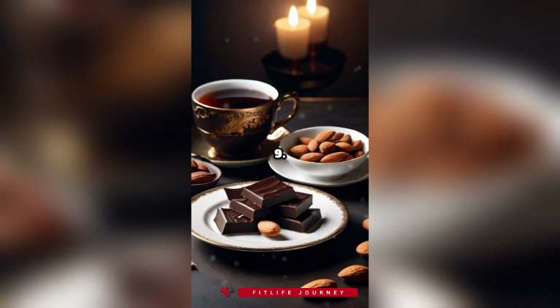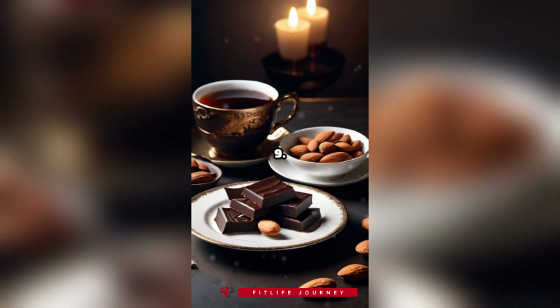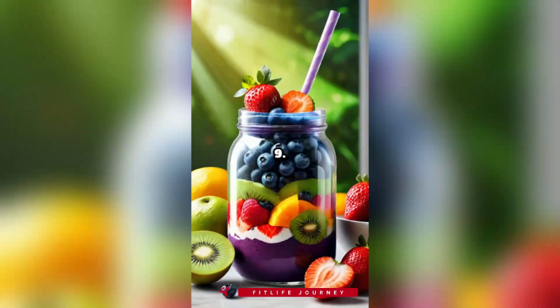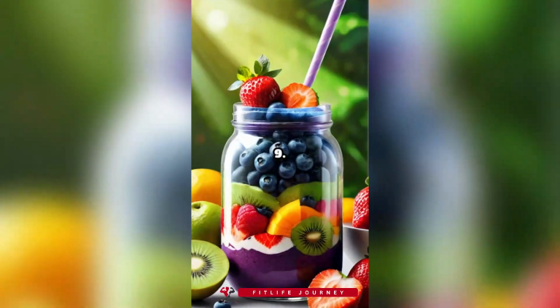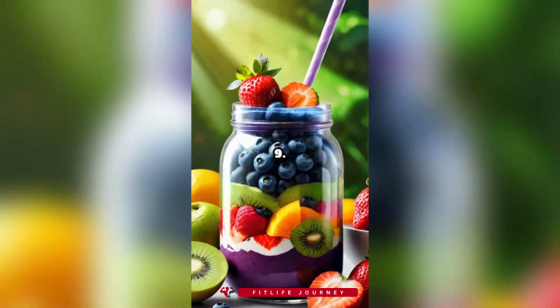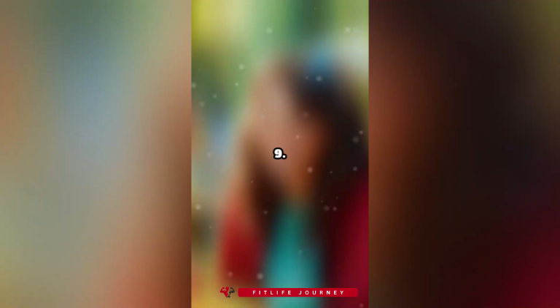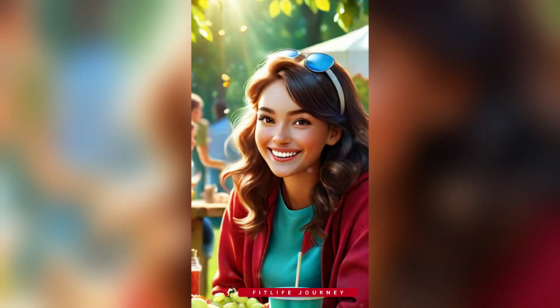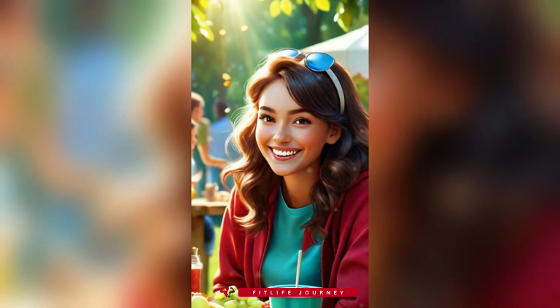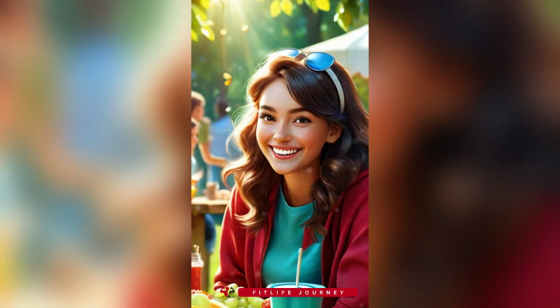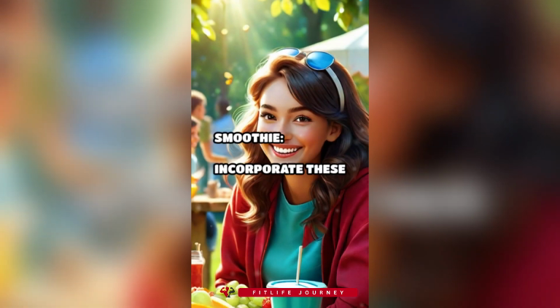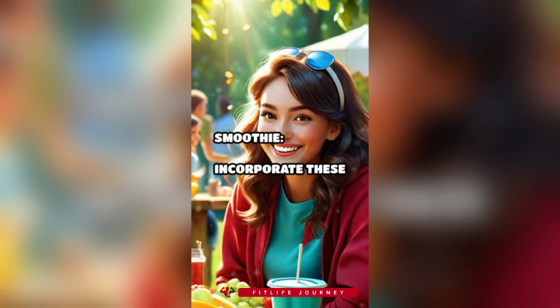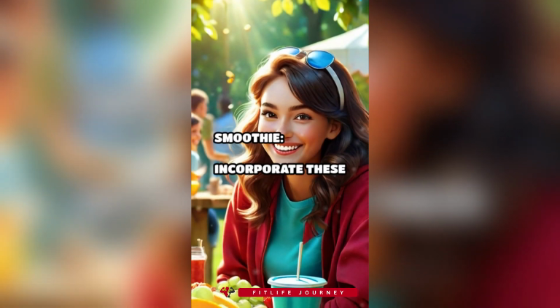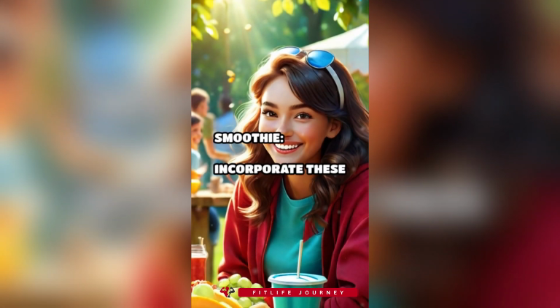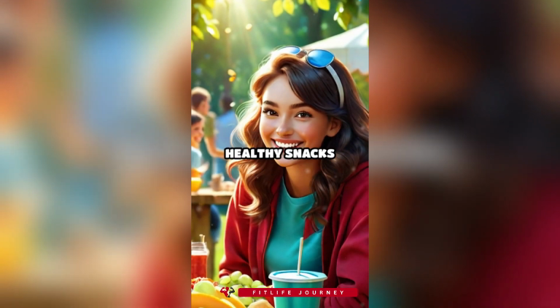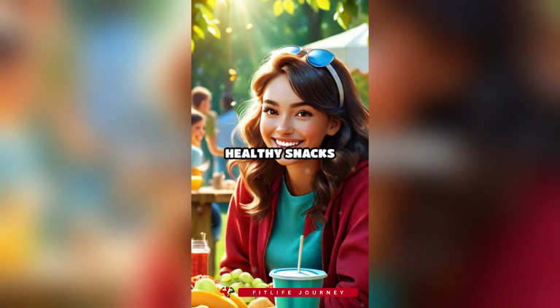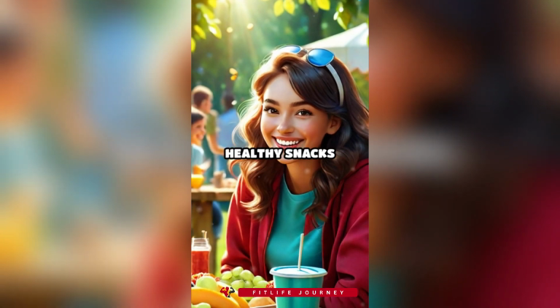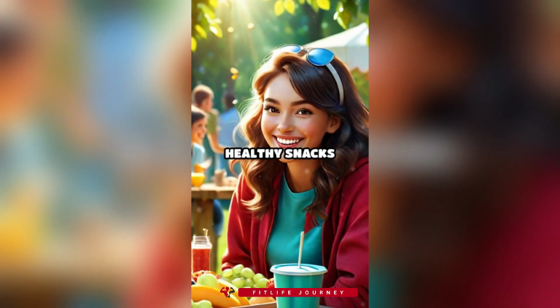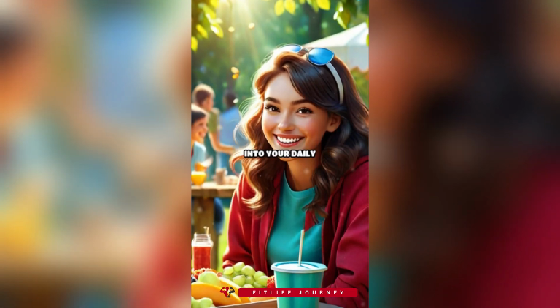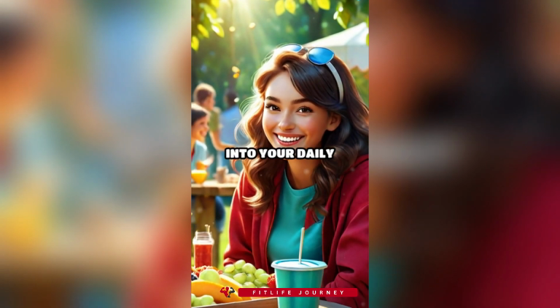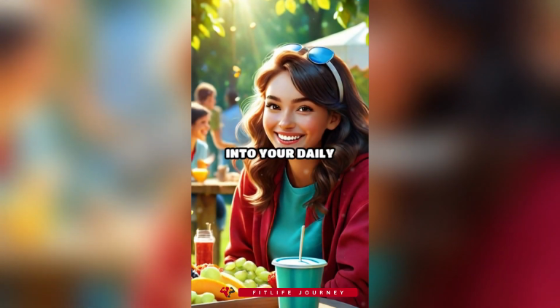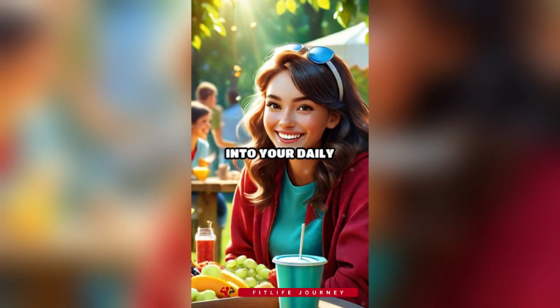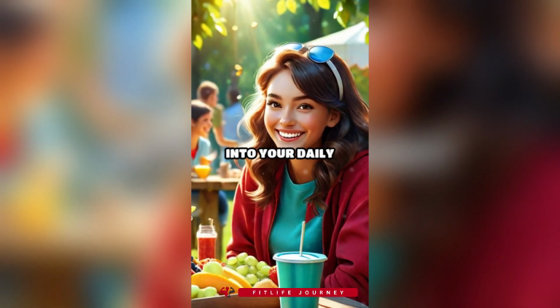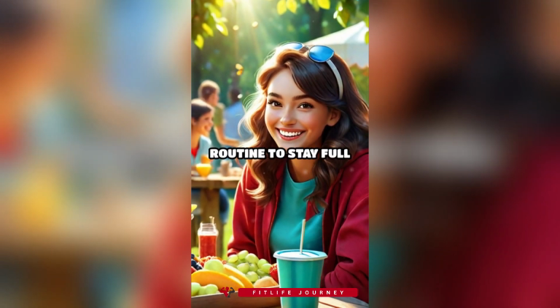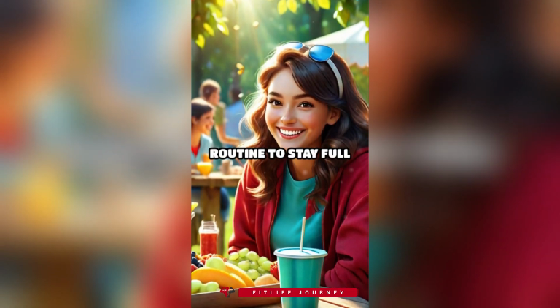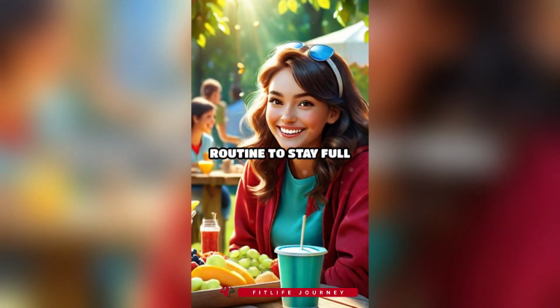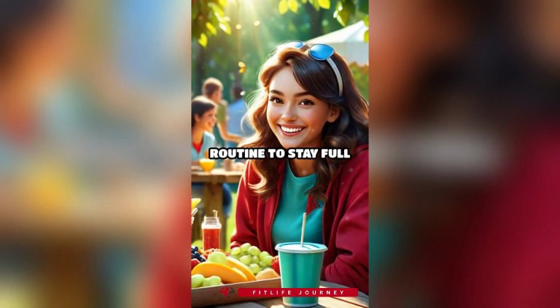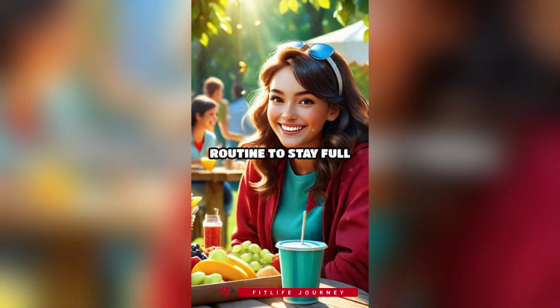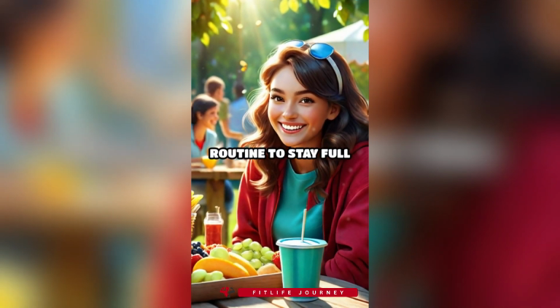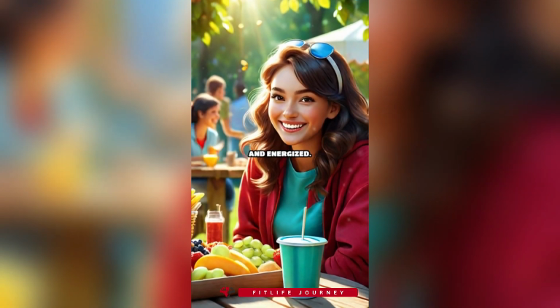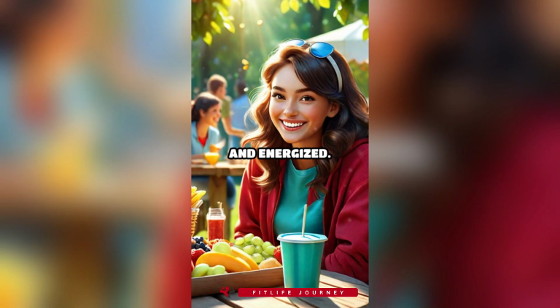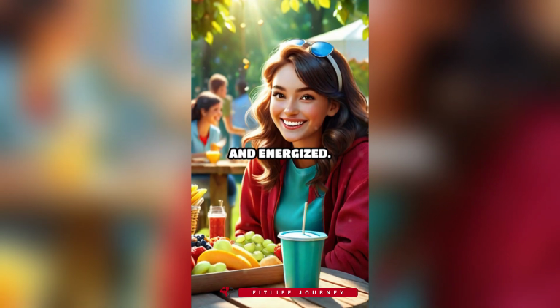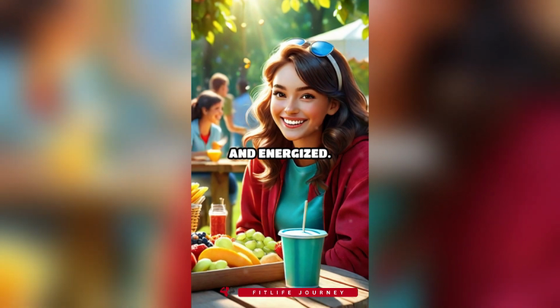9. Smoothie. Incorporate these healthy snacks into your daily routine to stay full and energized.